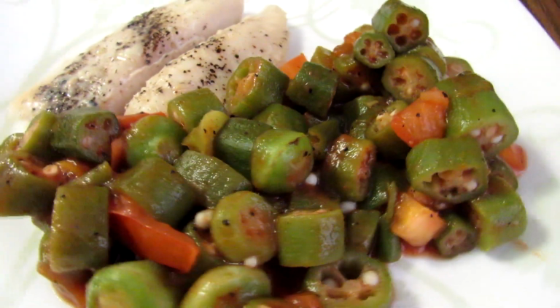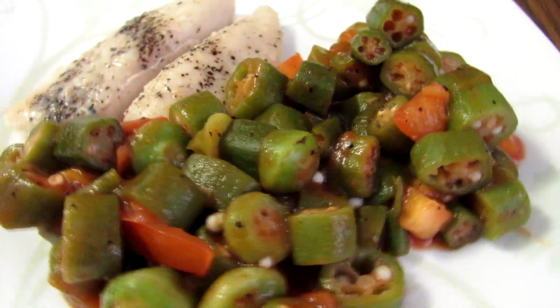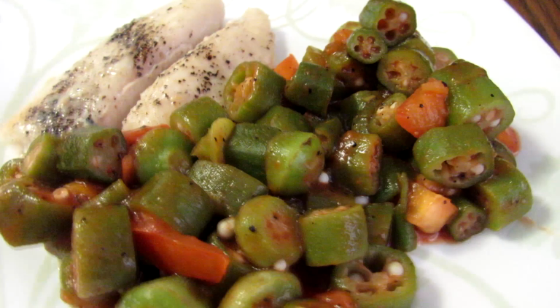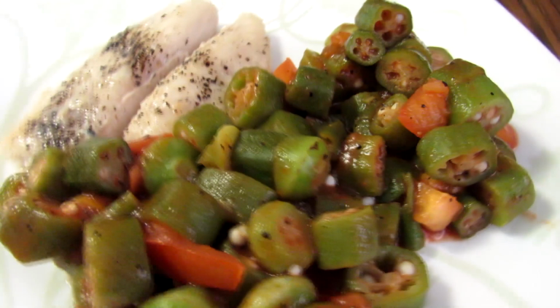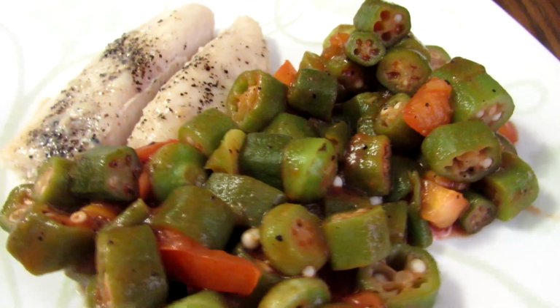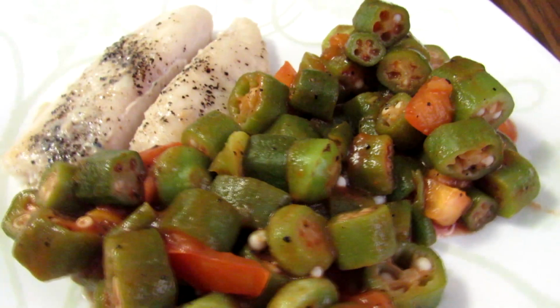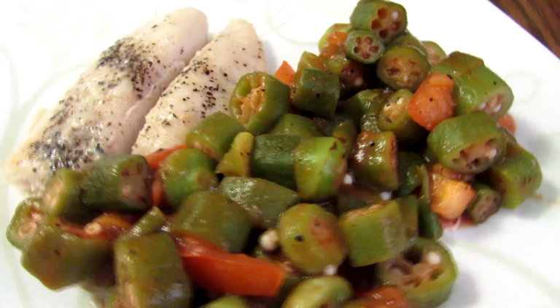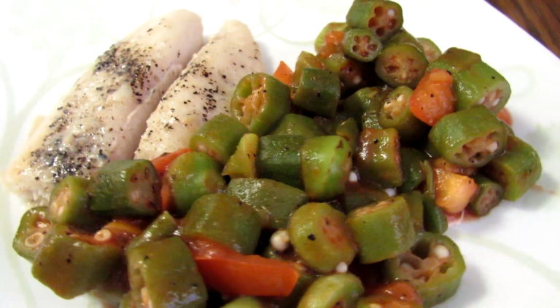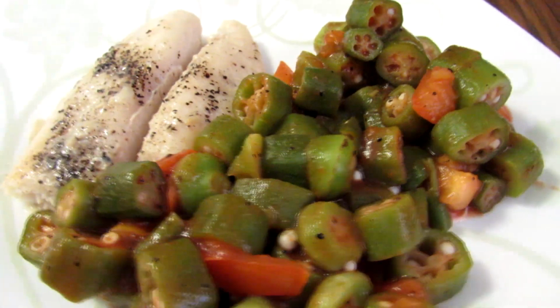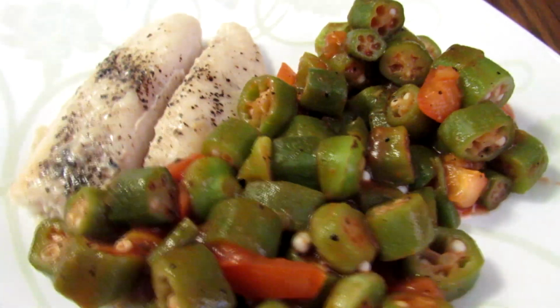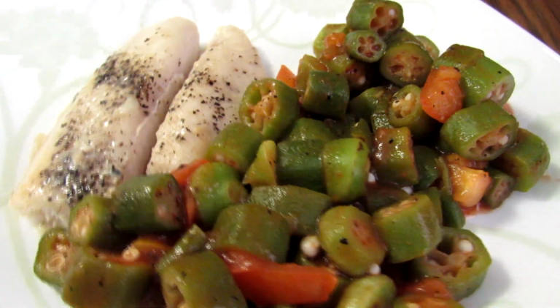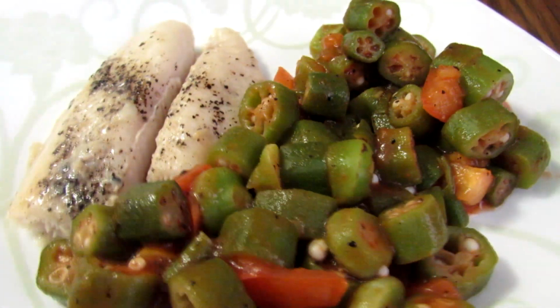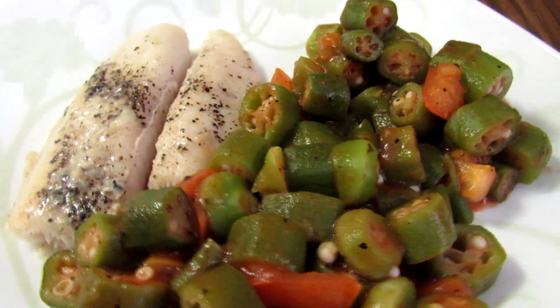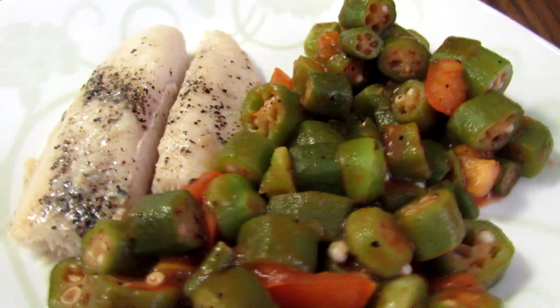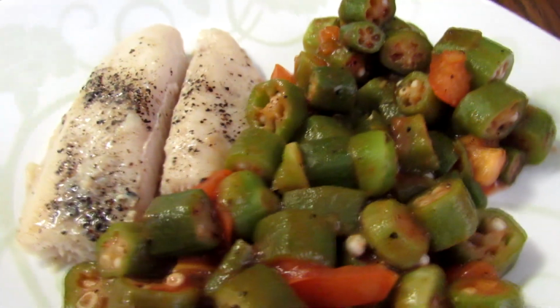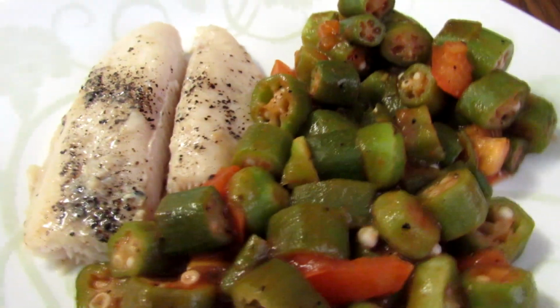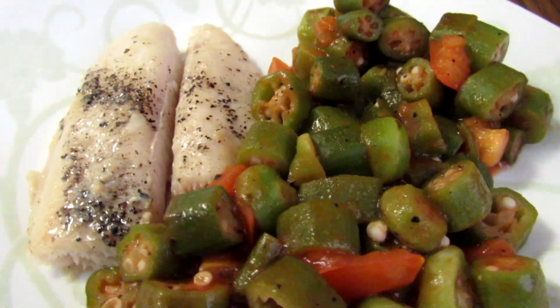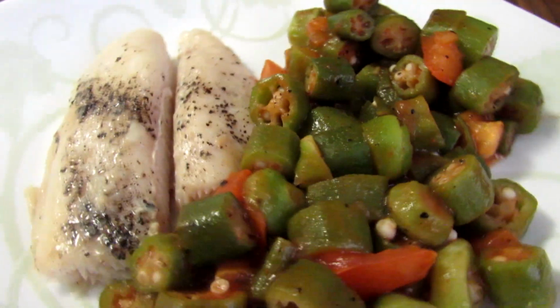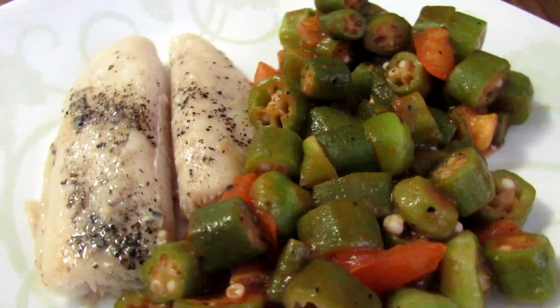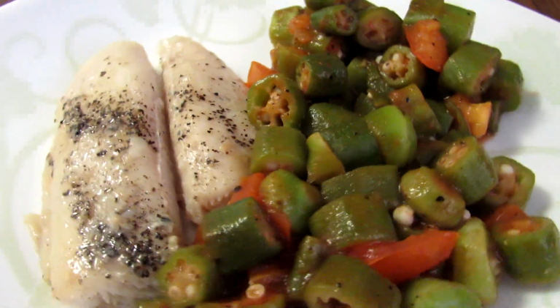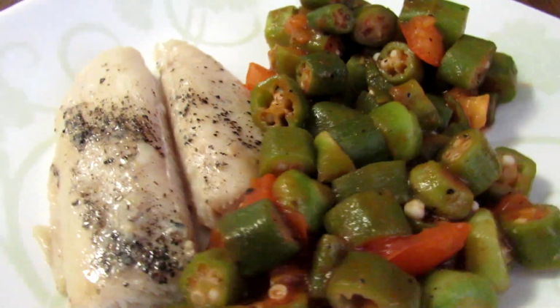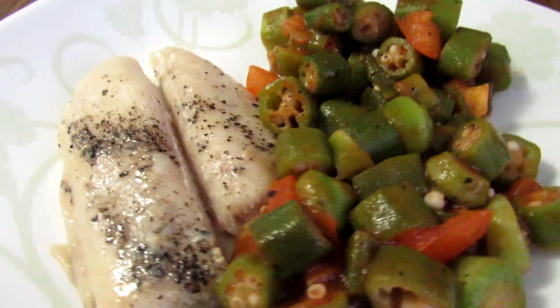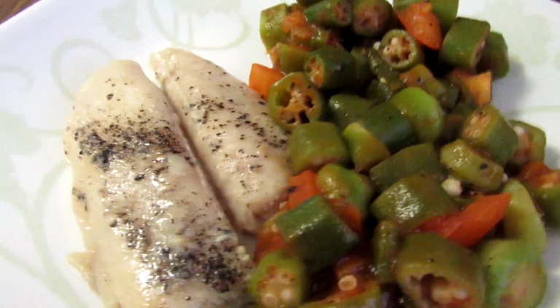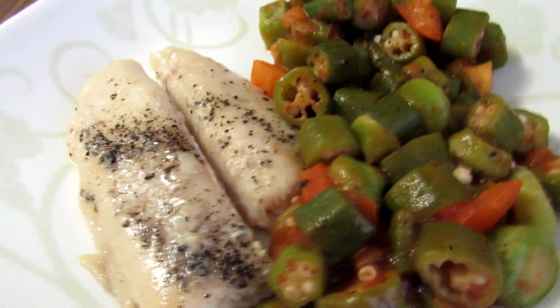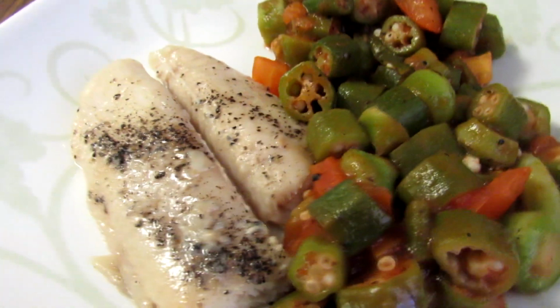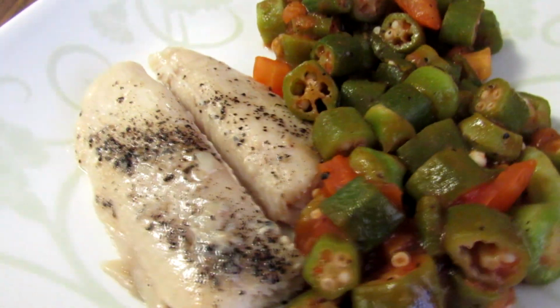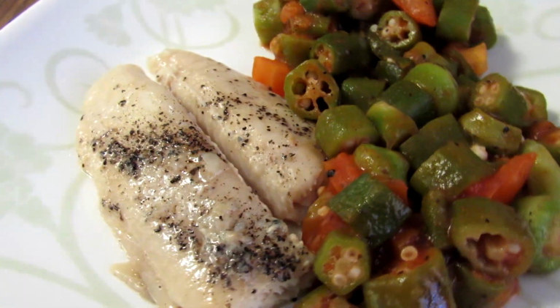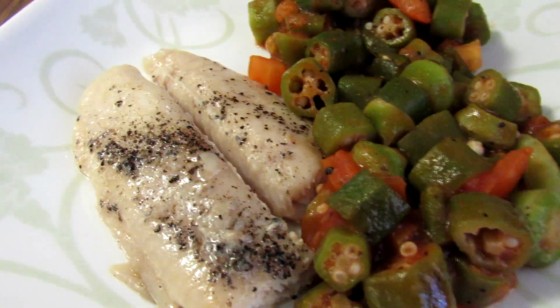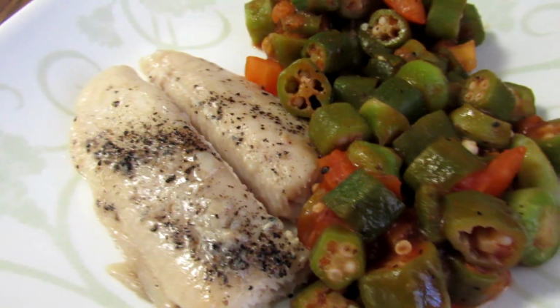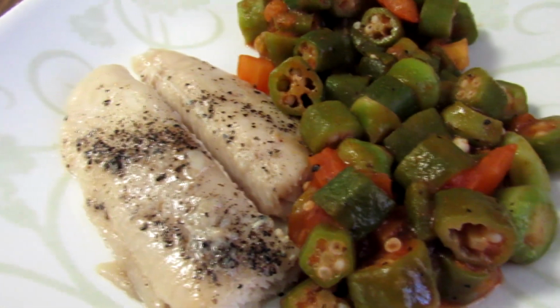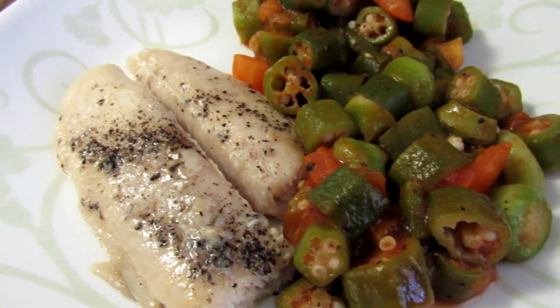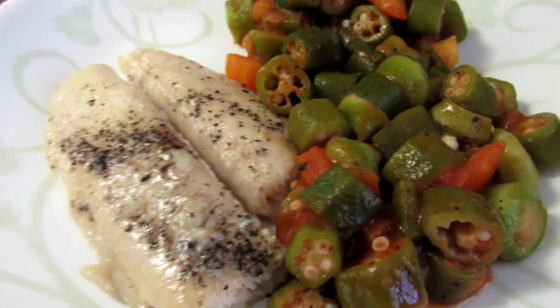Here you have the food. Please tell me below in the comments if you want to see more recipes like this.